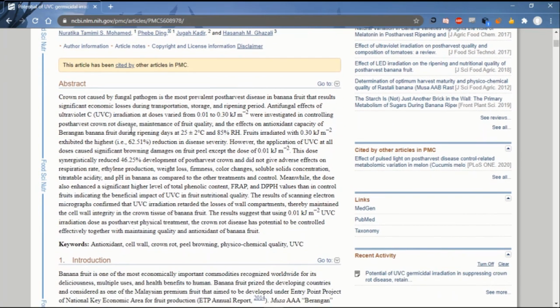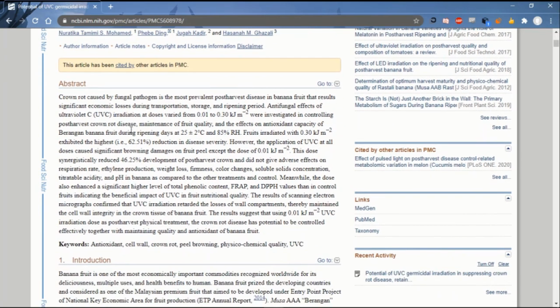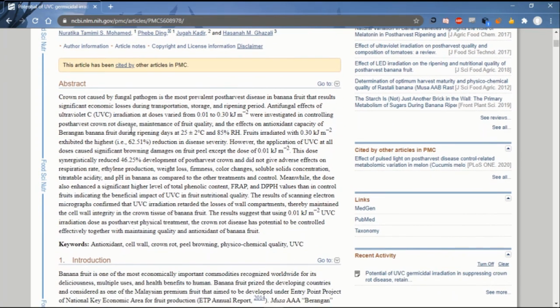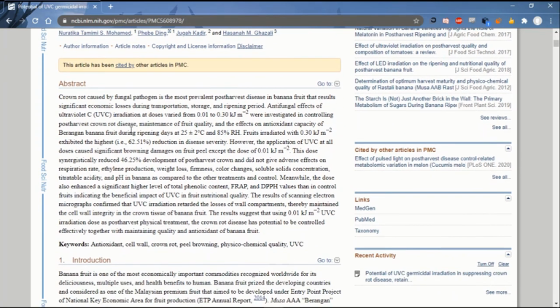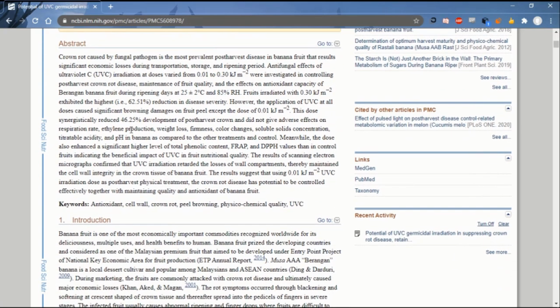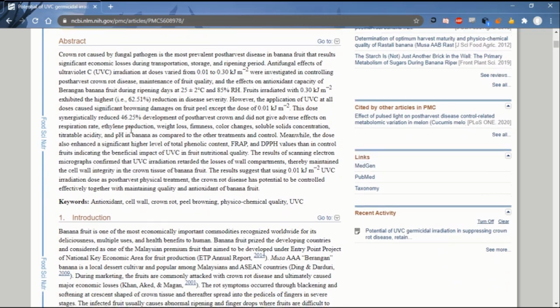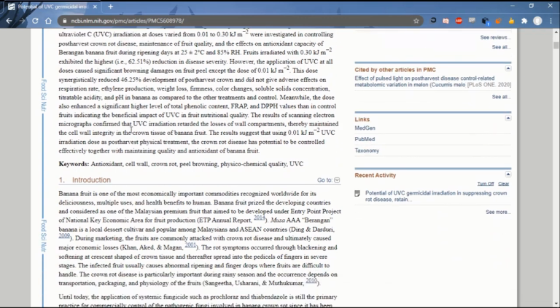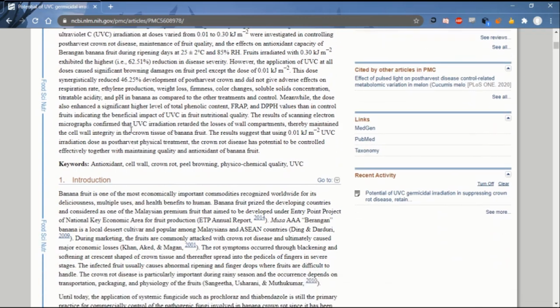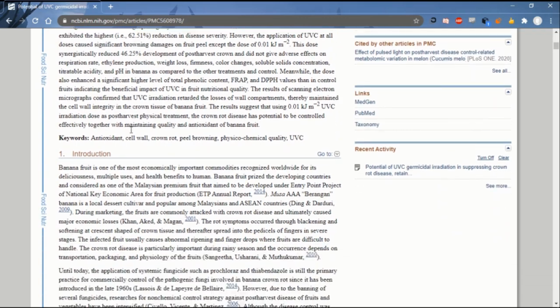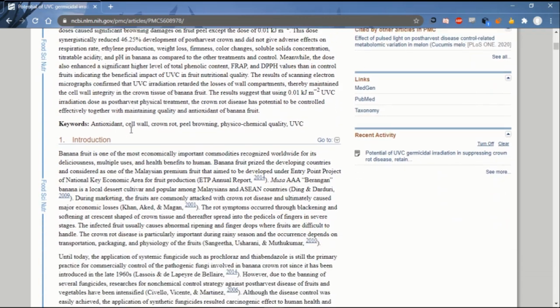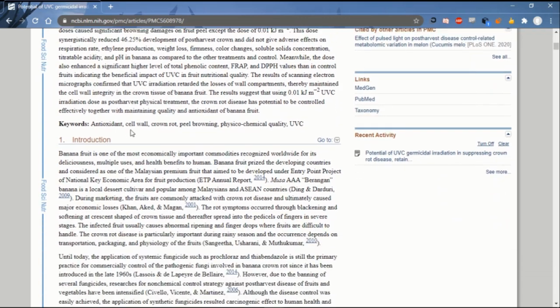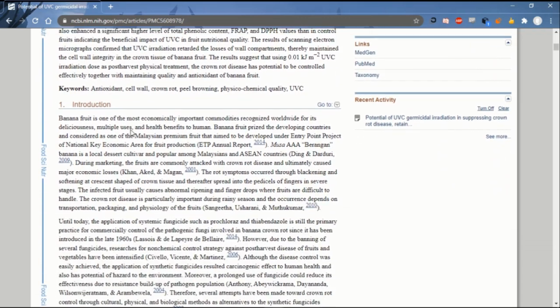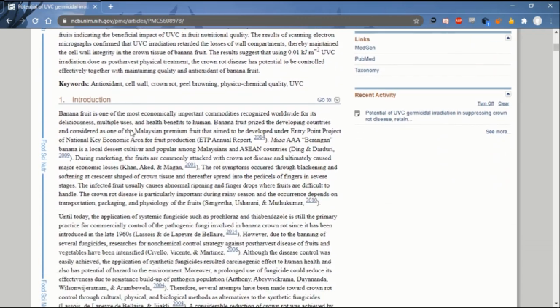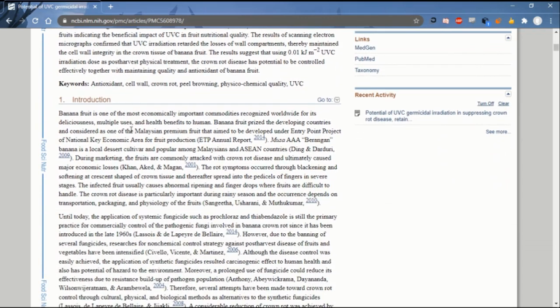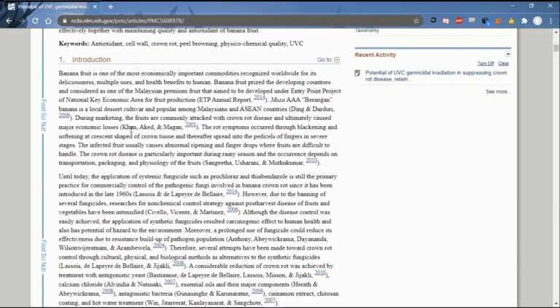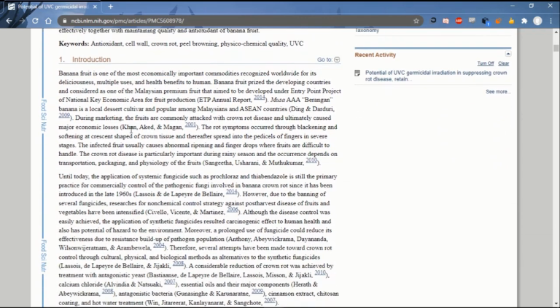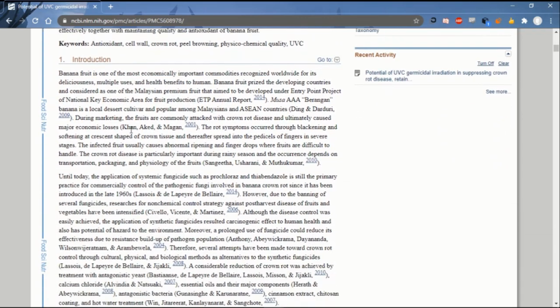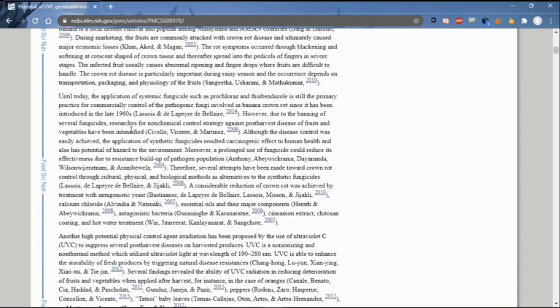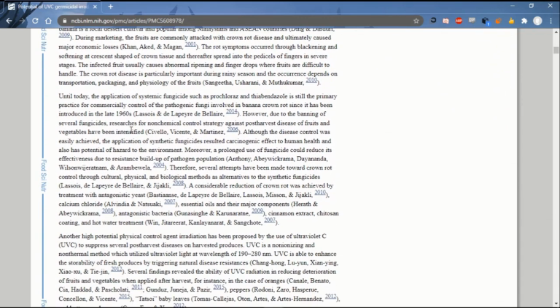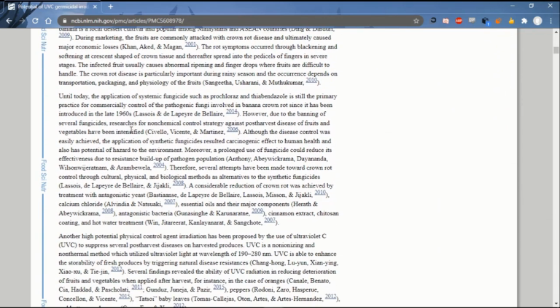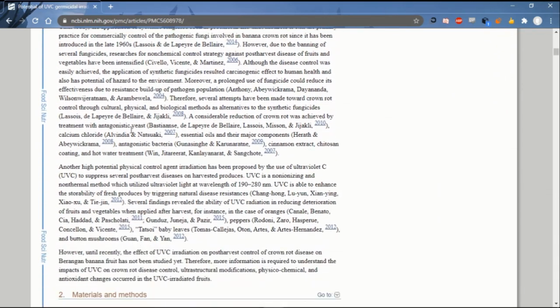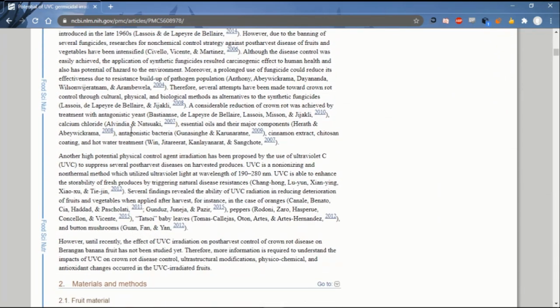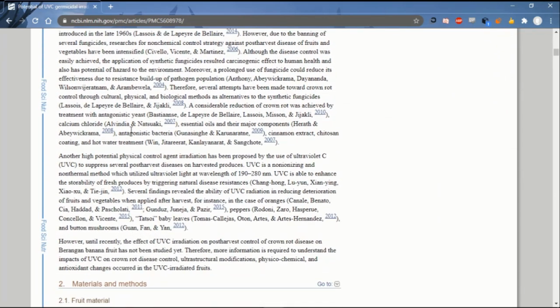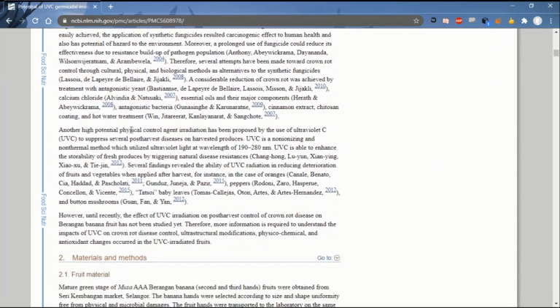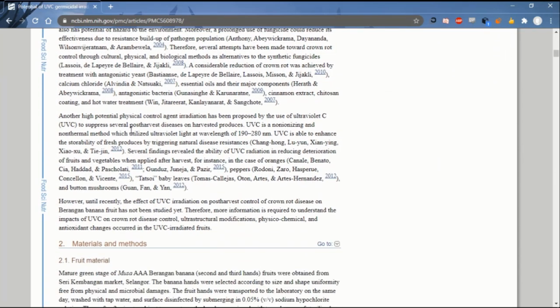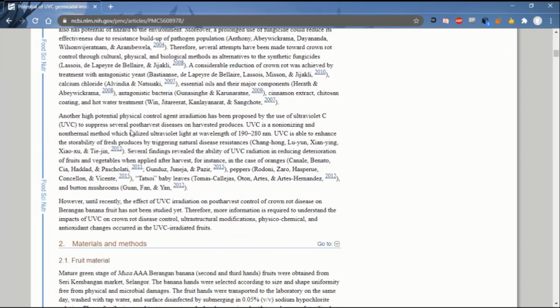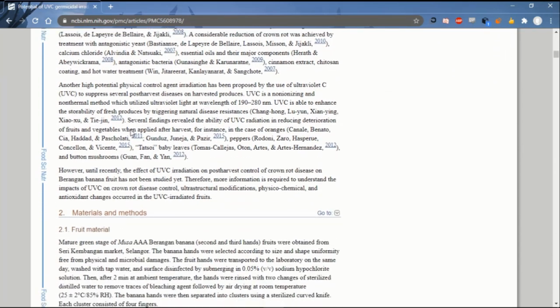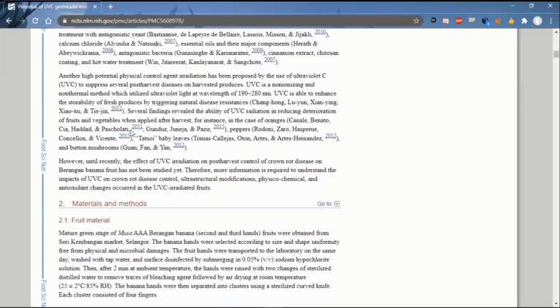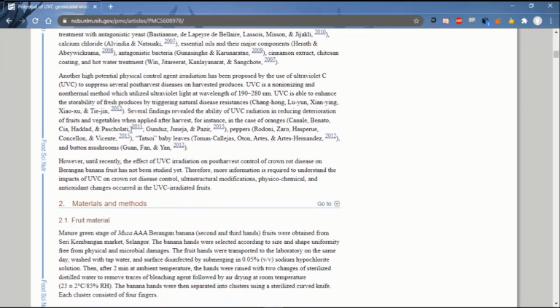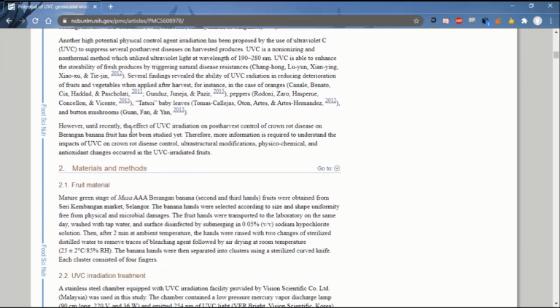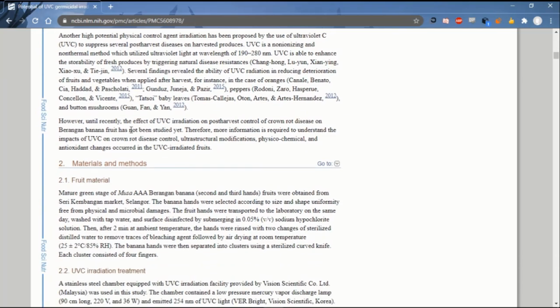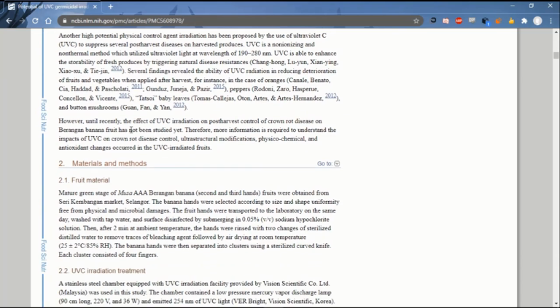The link to this research will be given in the description below. But for now, we know that our experiment yields a positive result, so let's get to it.